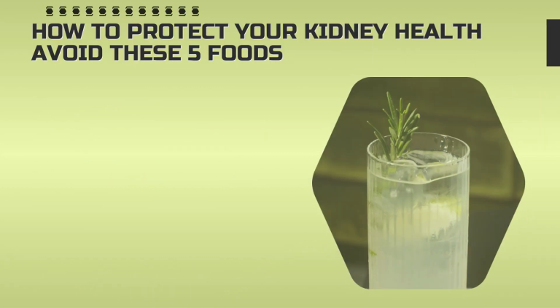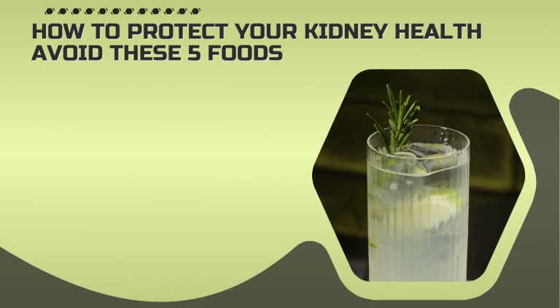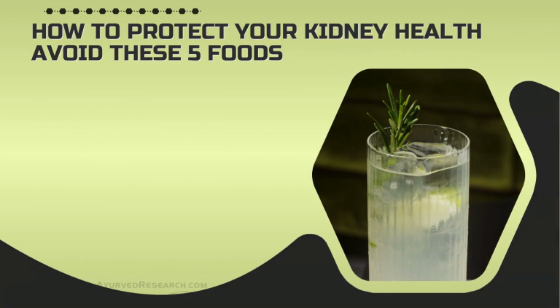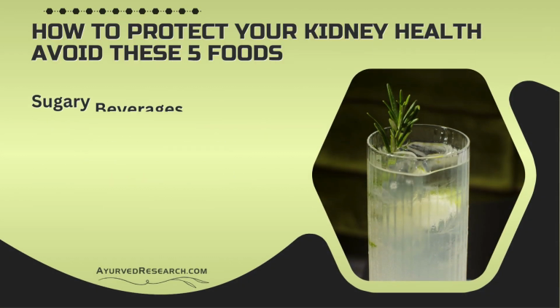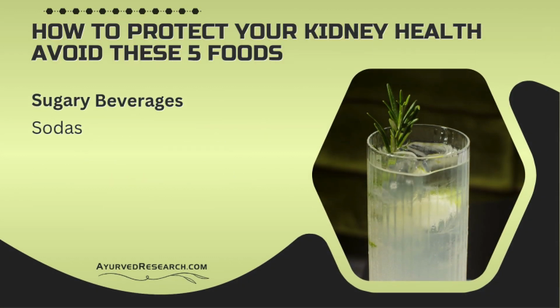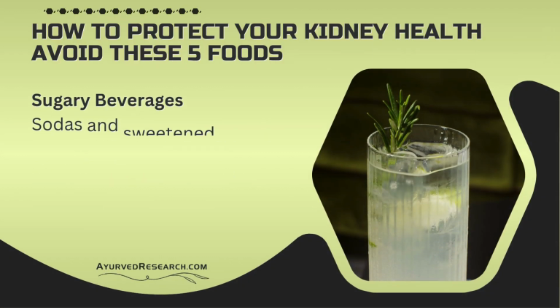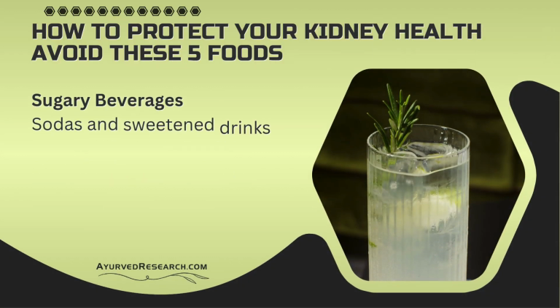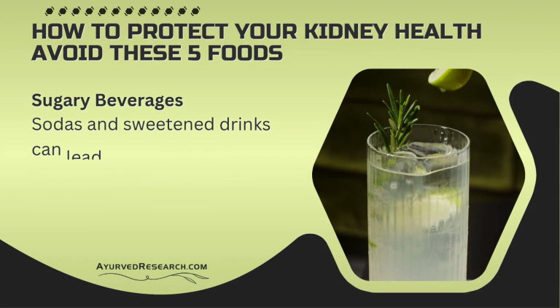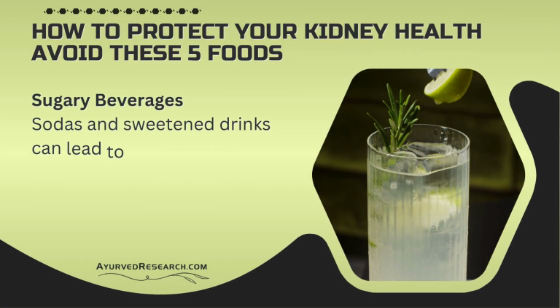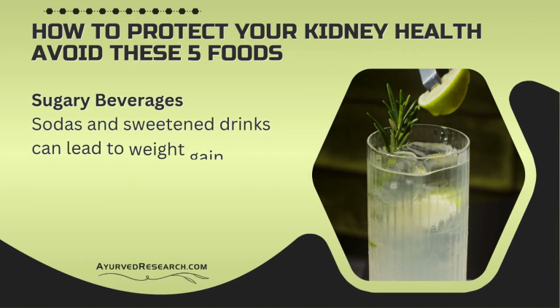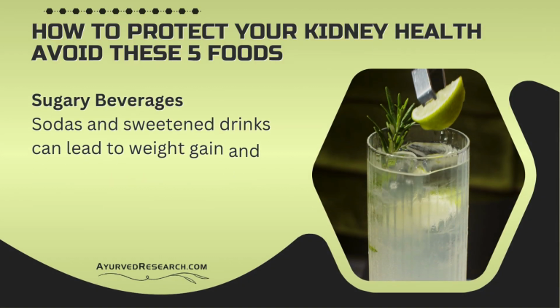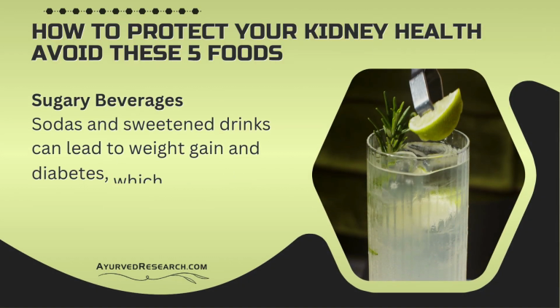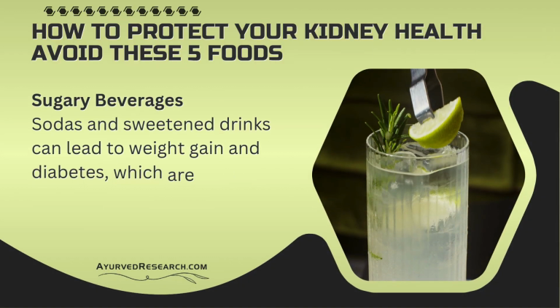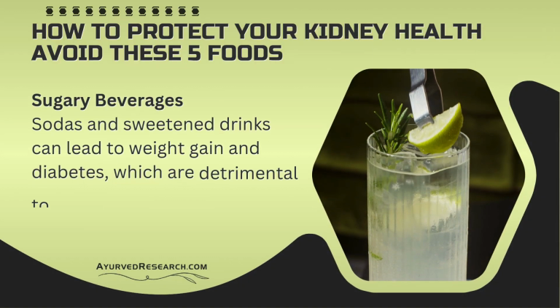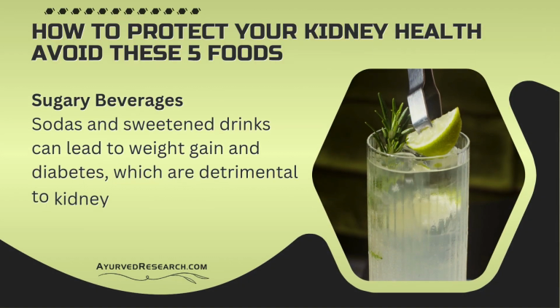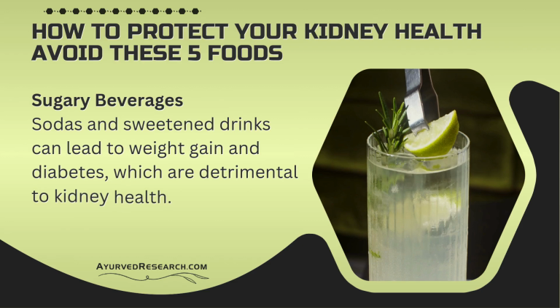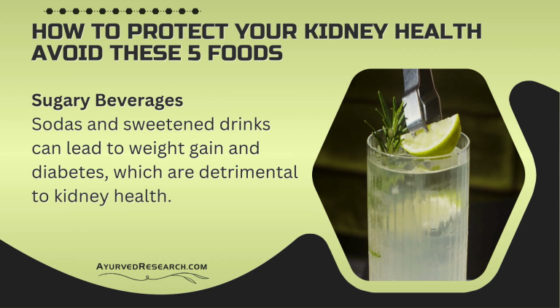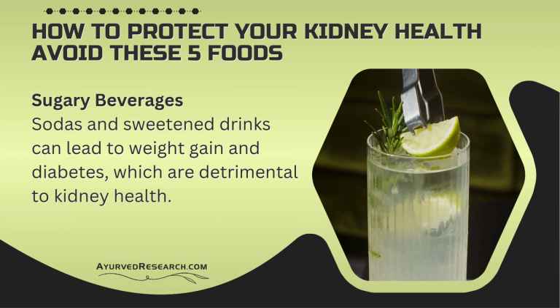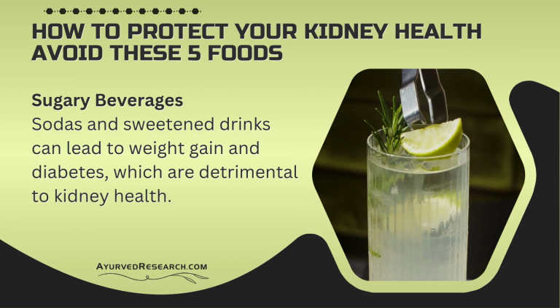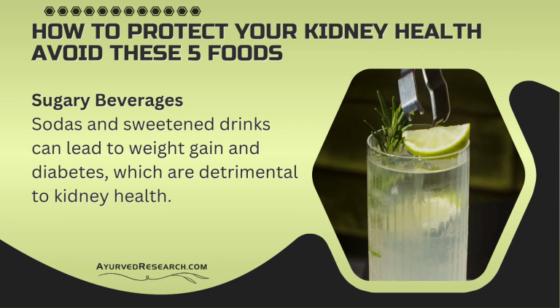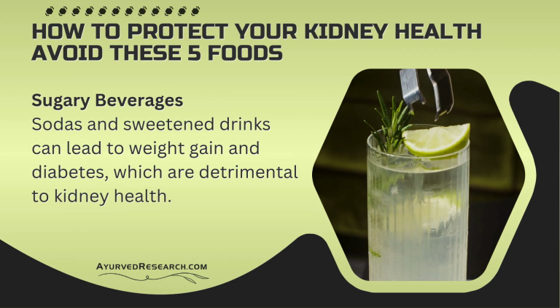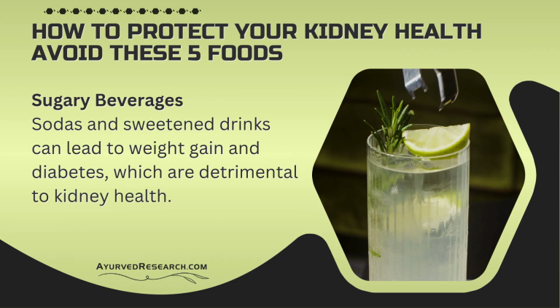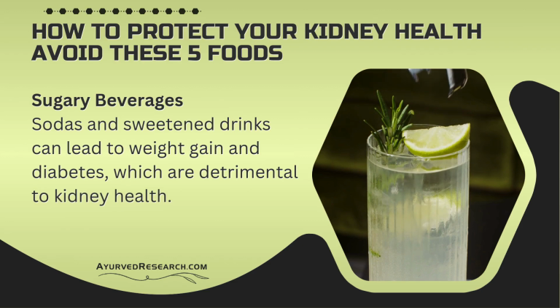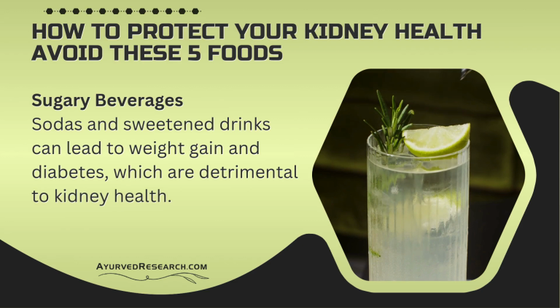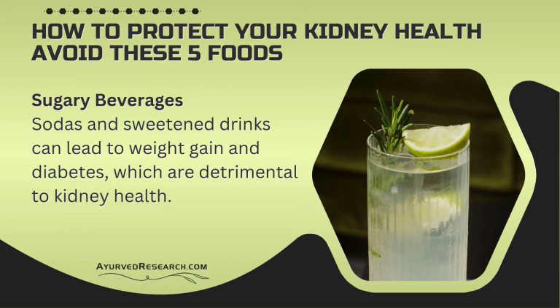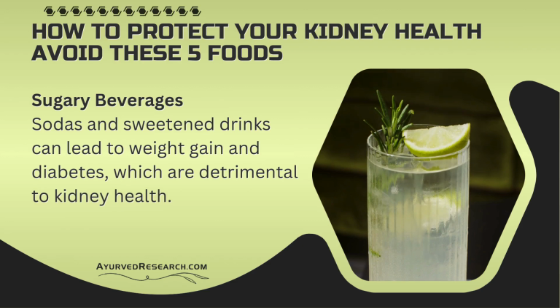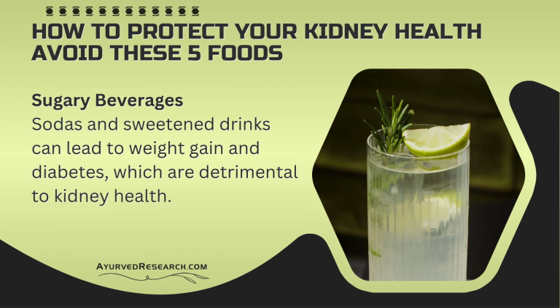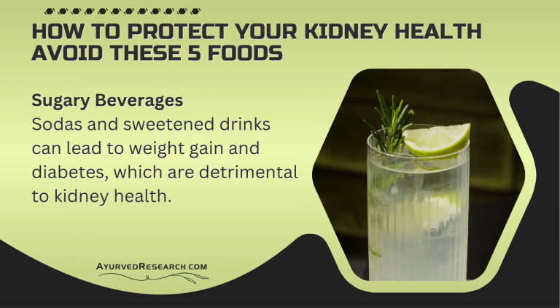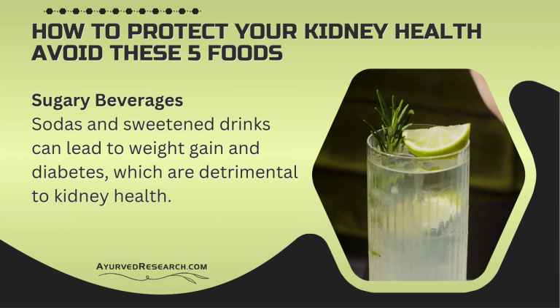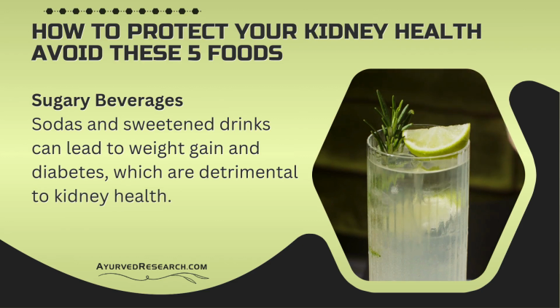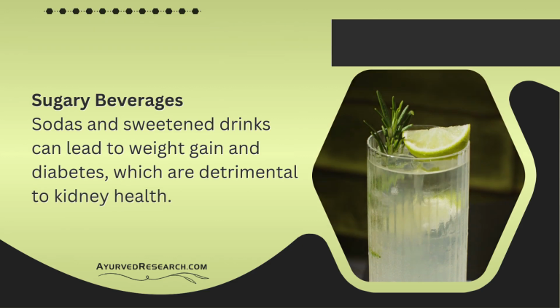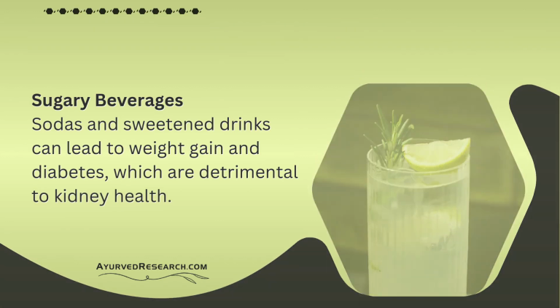Sugary beverages — sodas and sweetened drinks can lead to weight gain and diabetes, which are detrimental to kidney health.